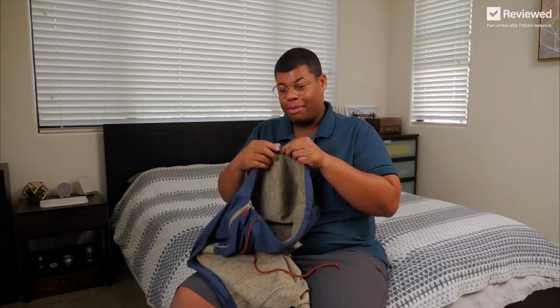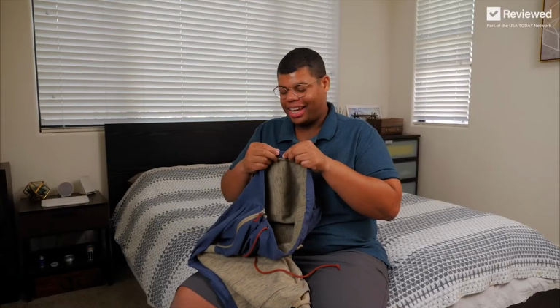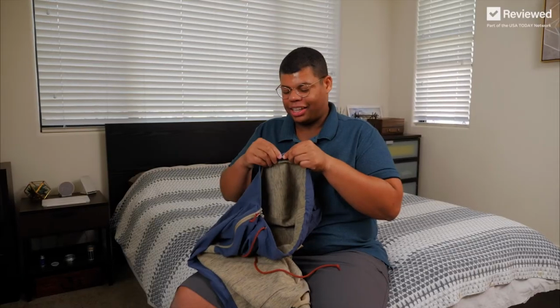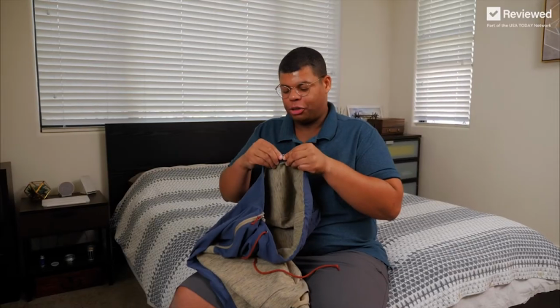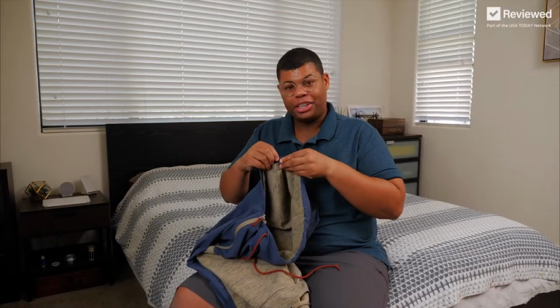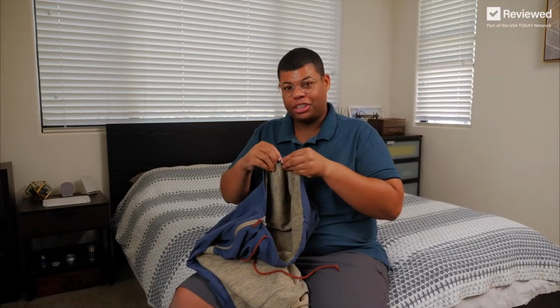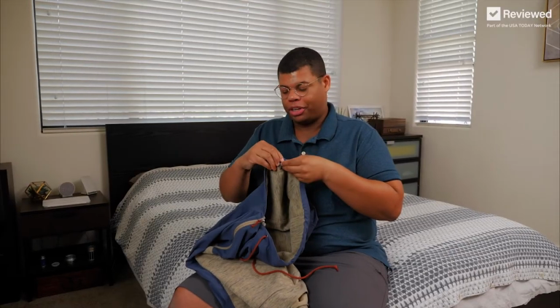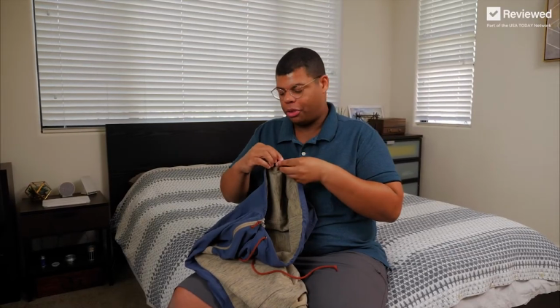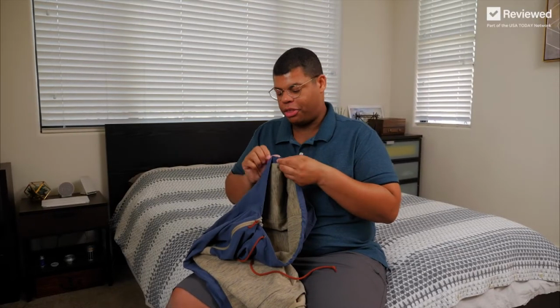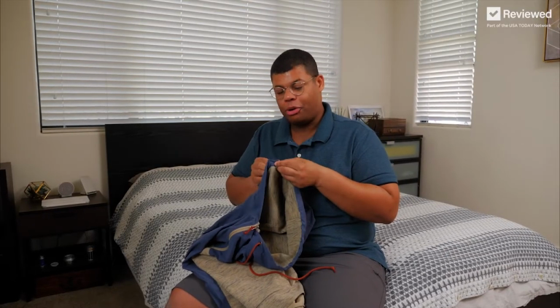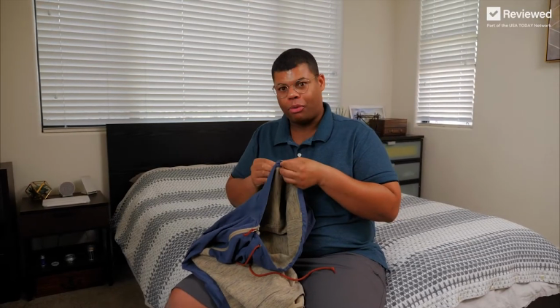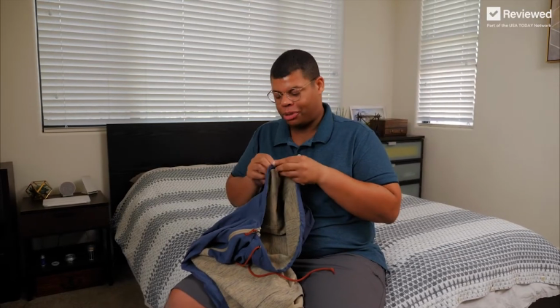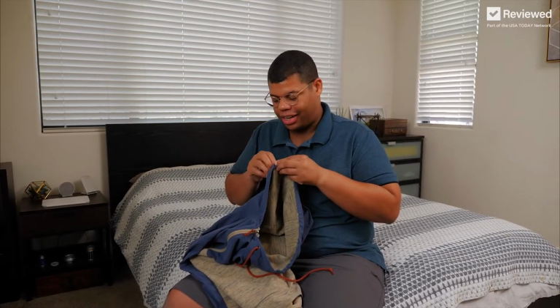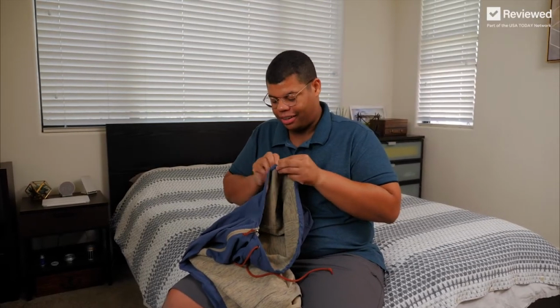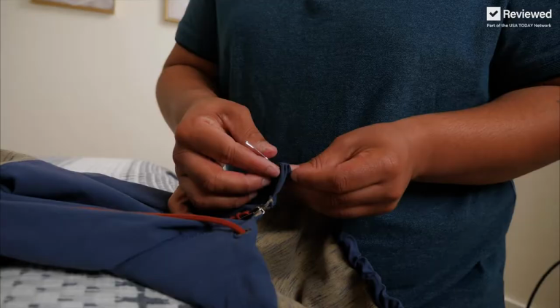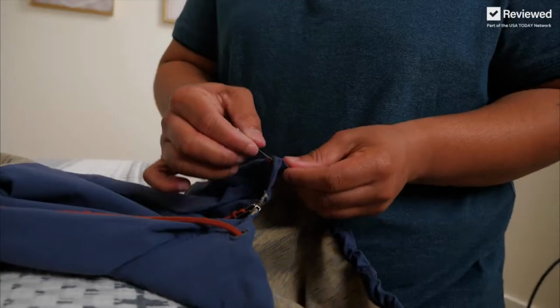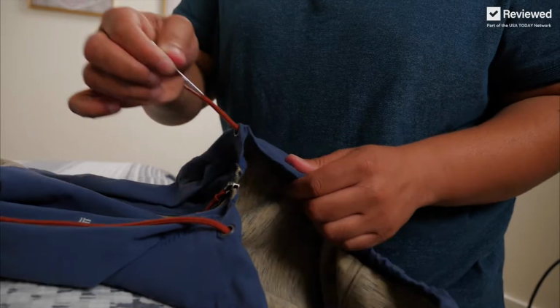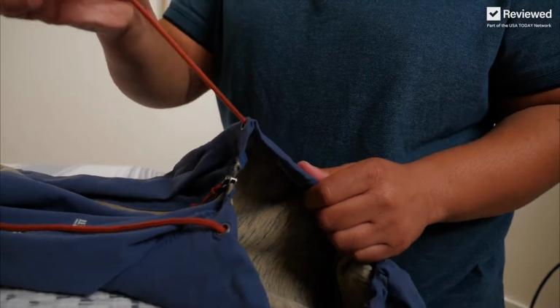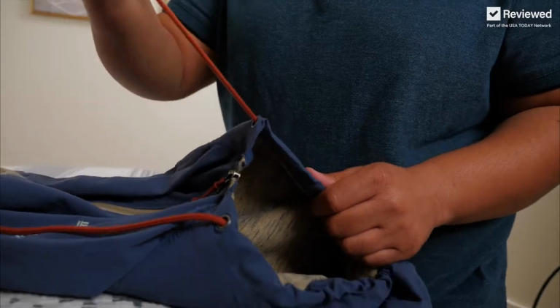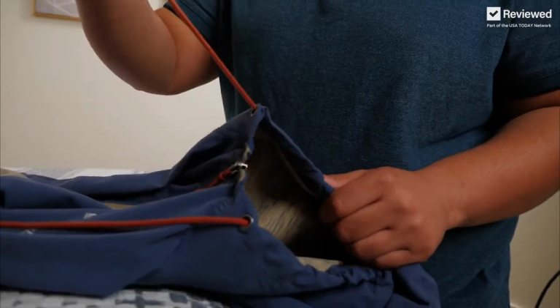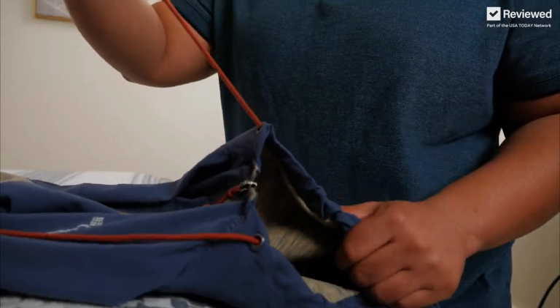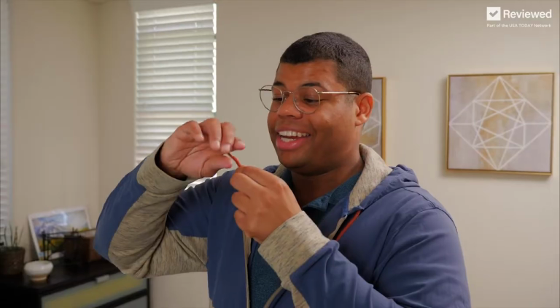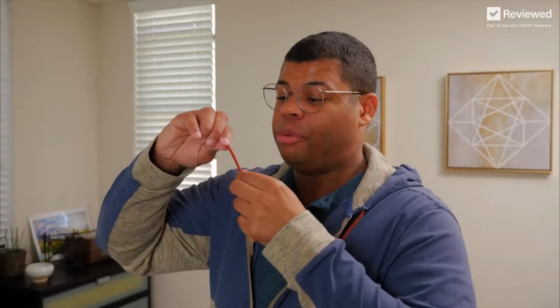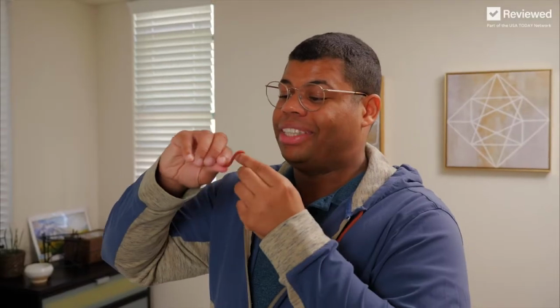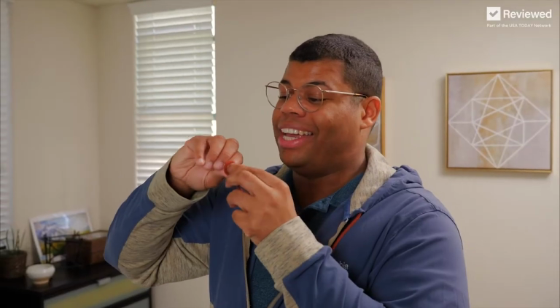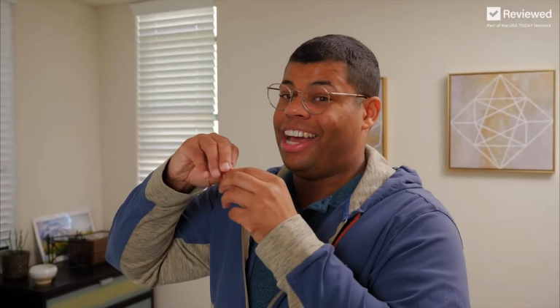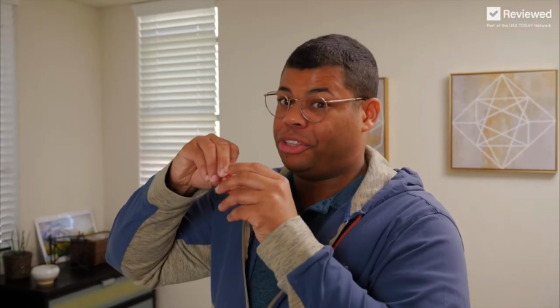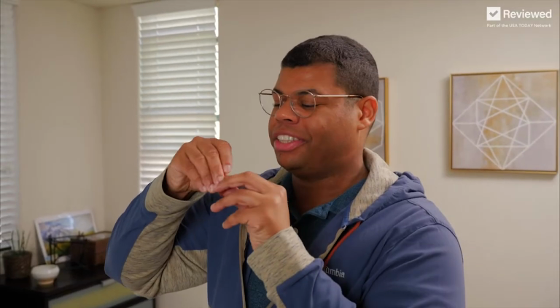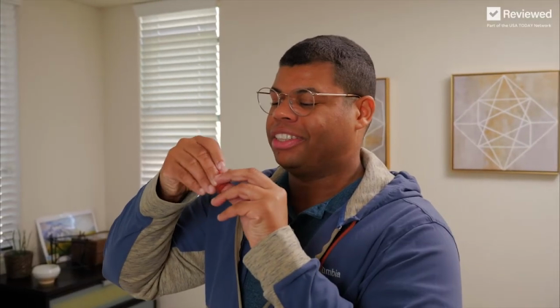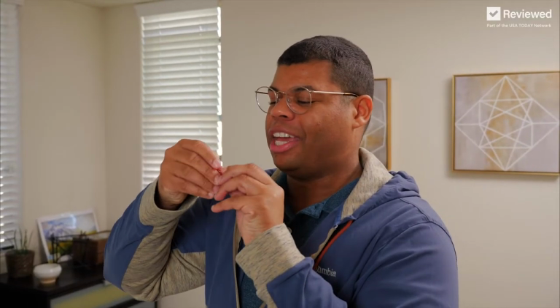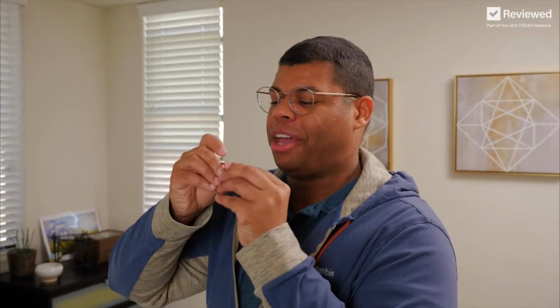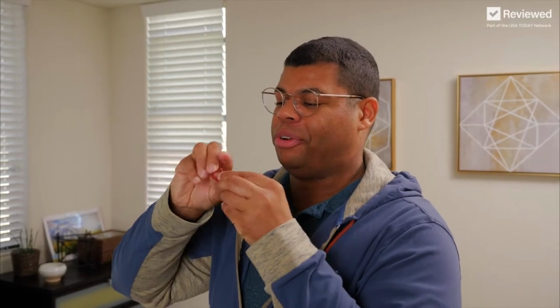It may take a little patience to work it all the way through, but we're almost there. And voila! It helps to tie a knot so this doesn't slide back through.